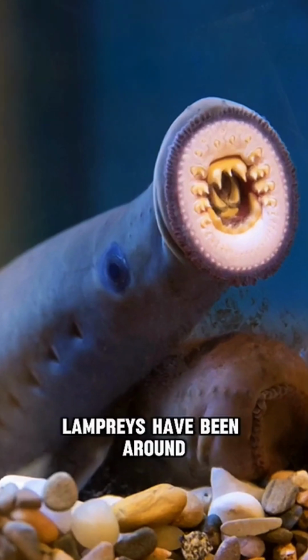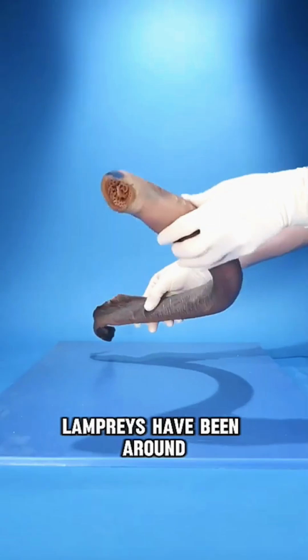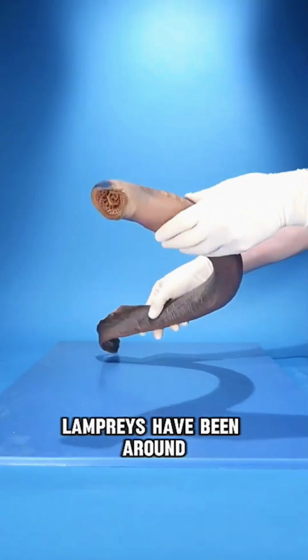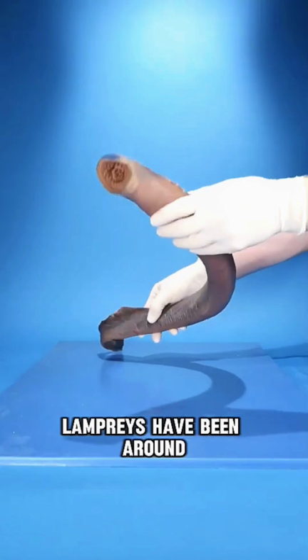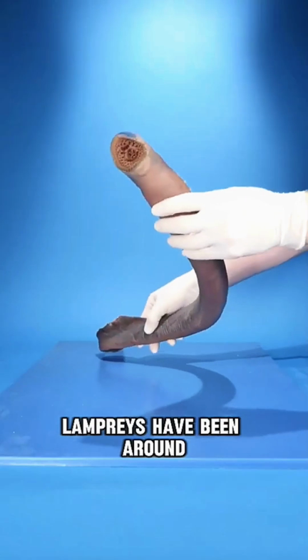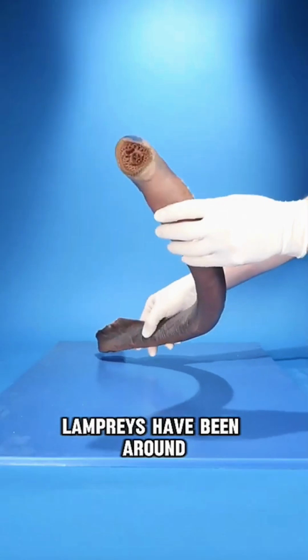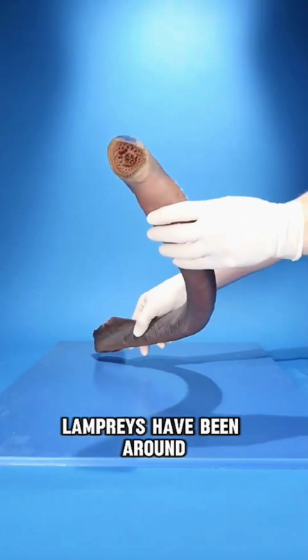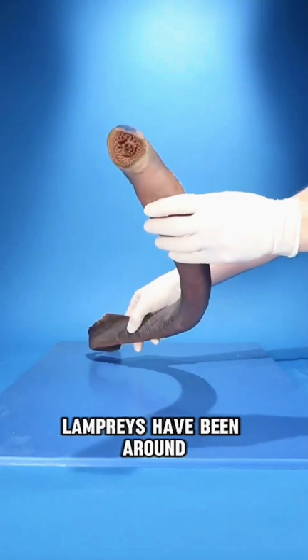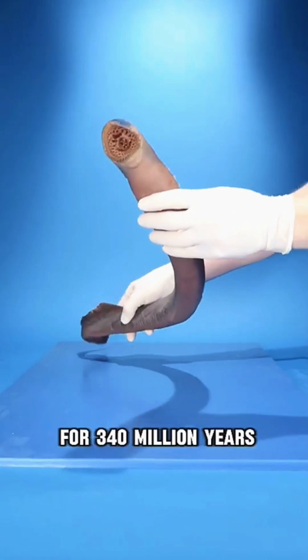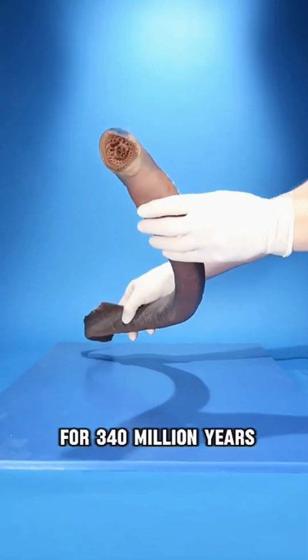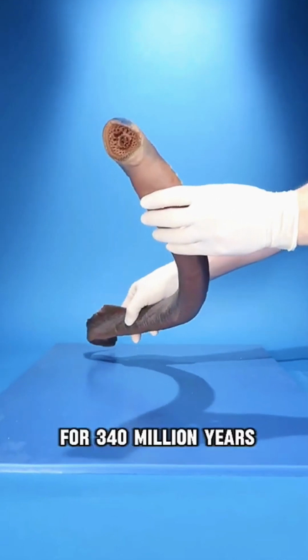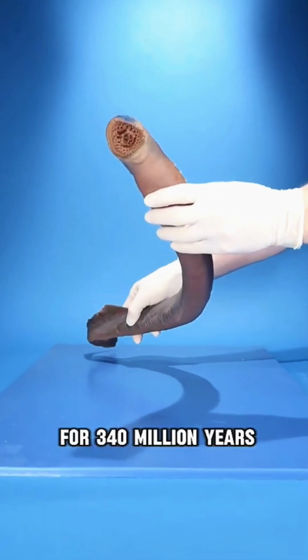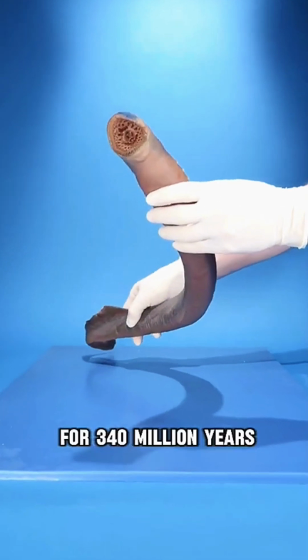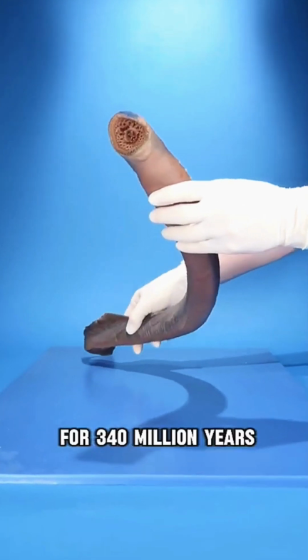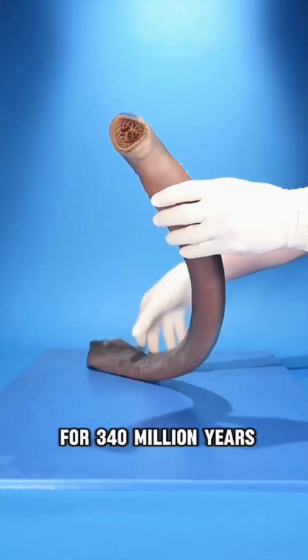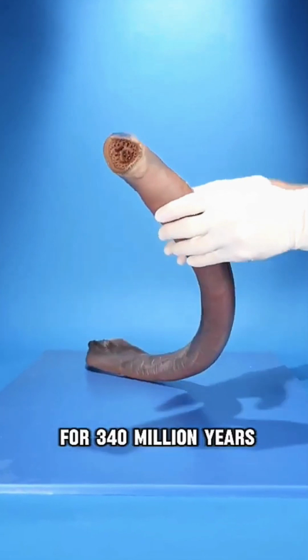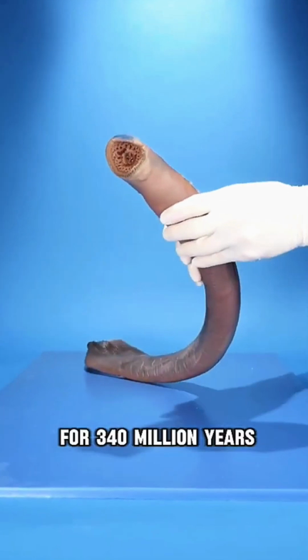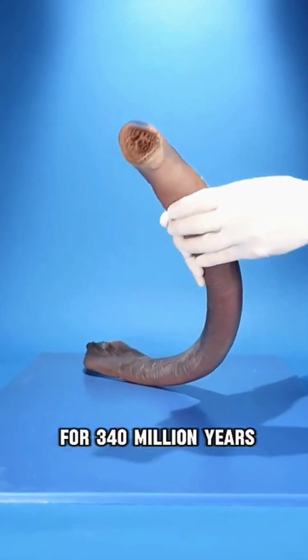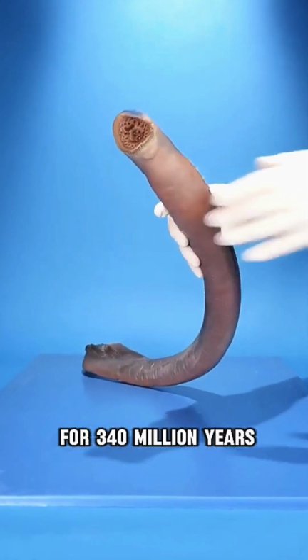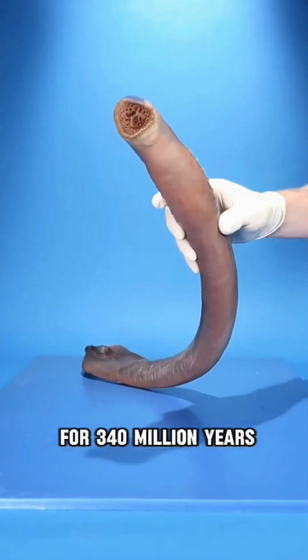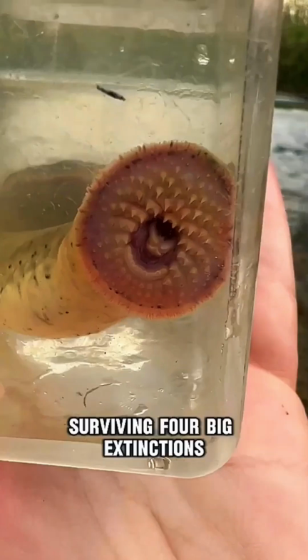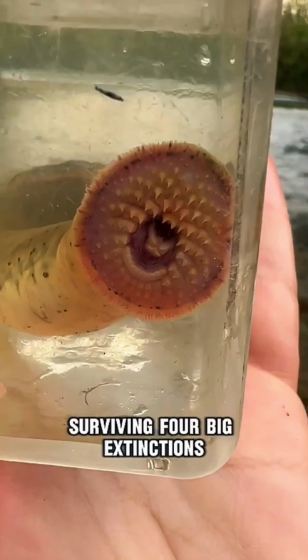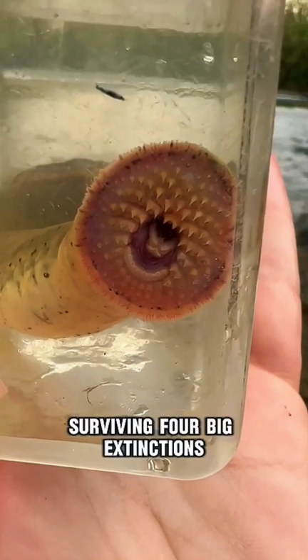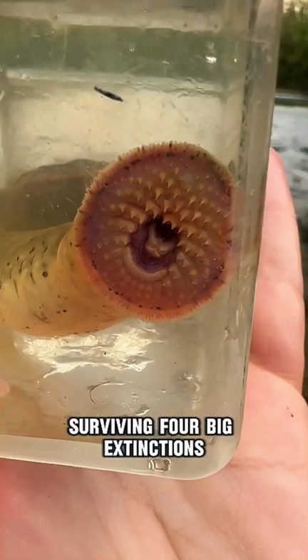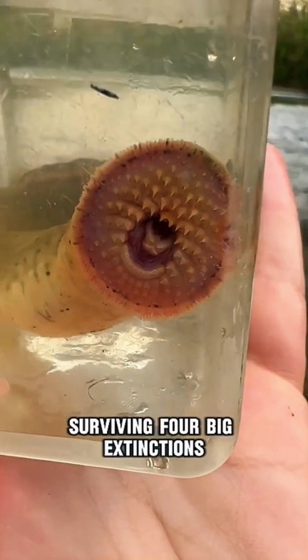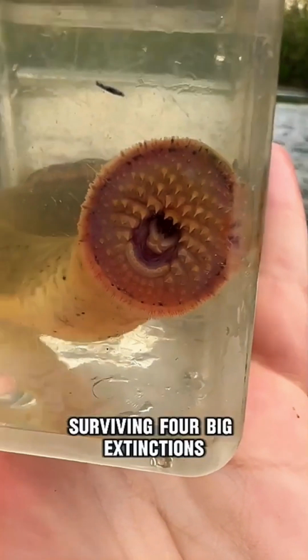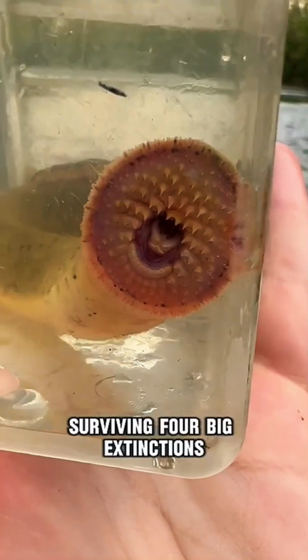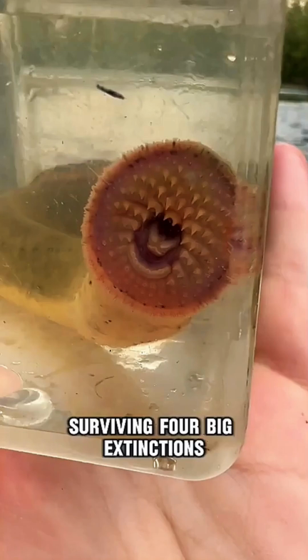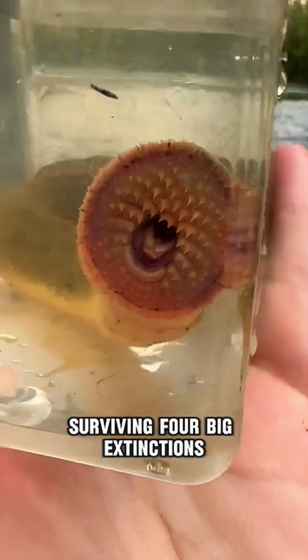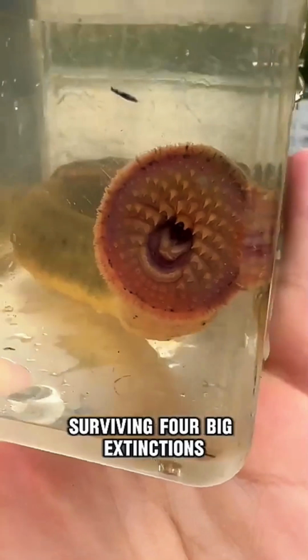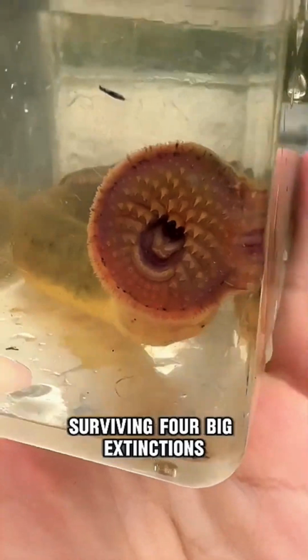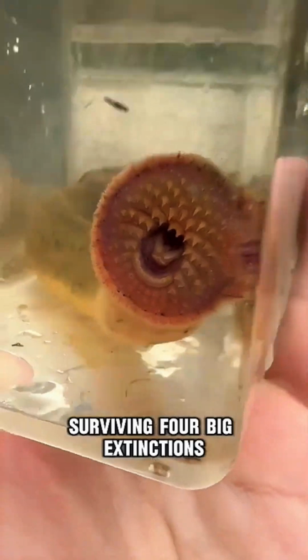Lampreys have been around for 340 million years, surviving four big extinctions.